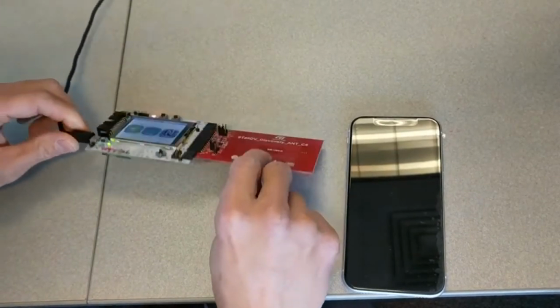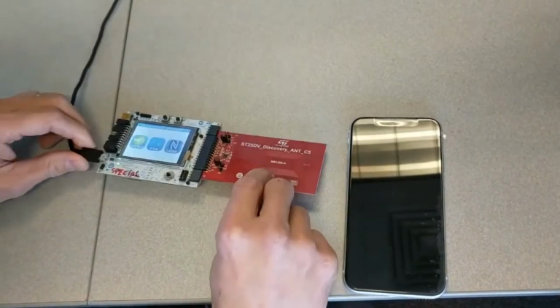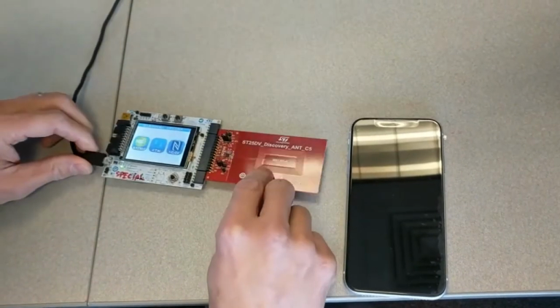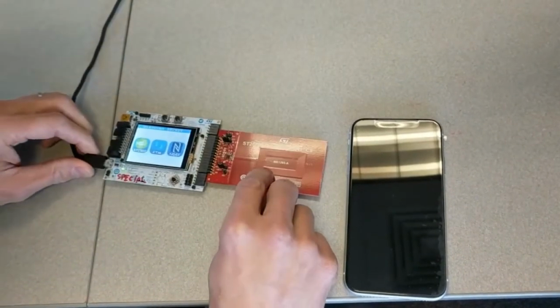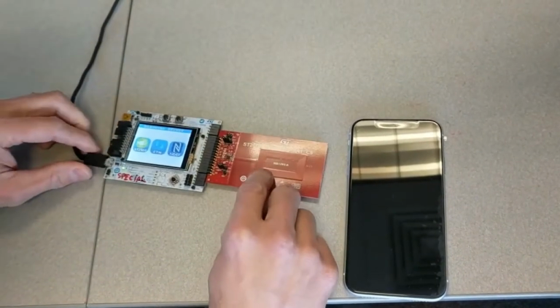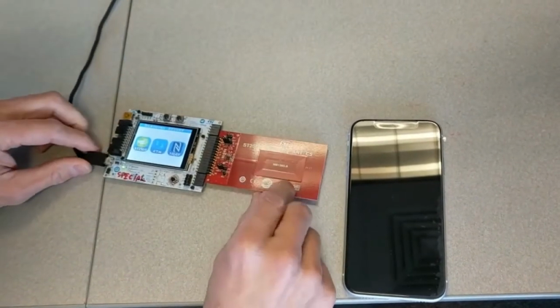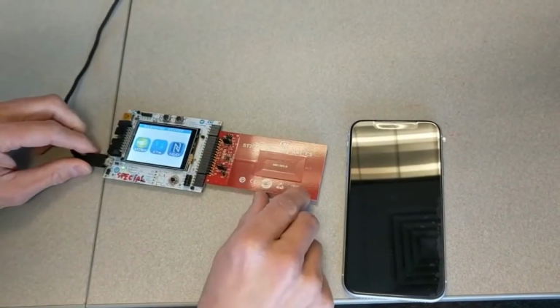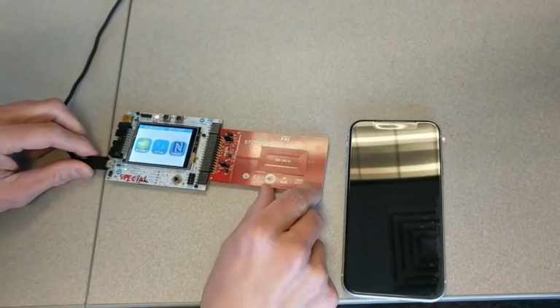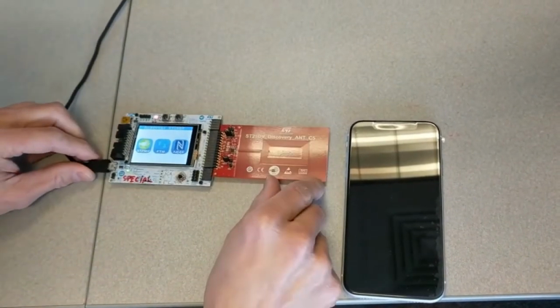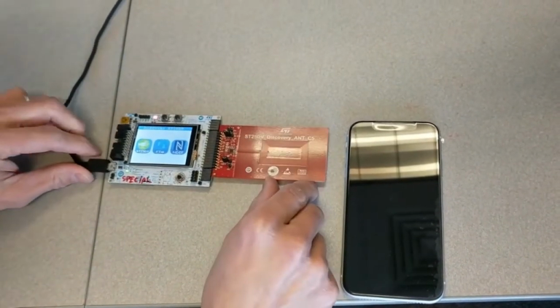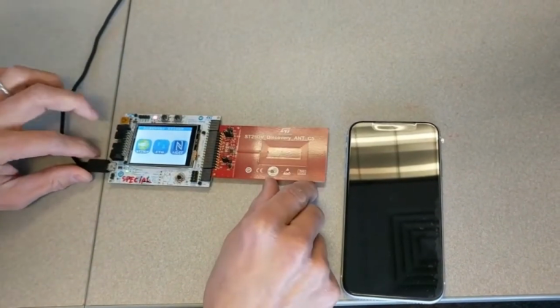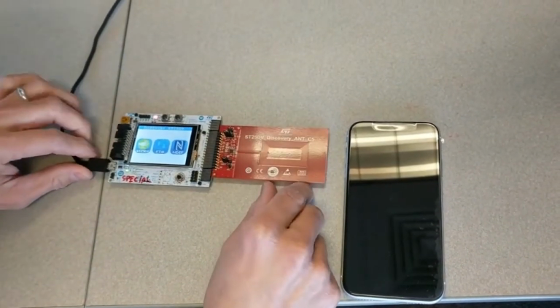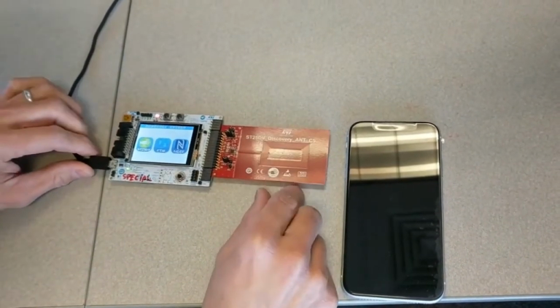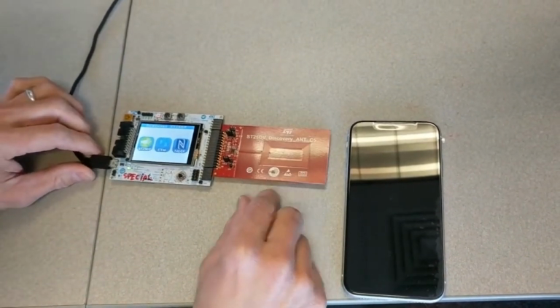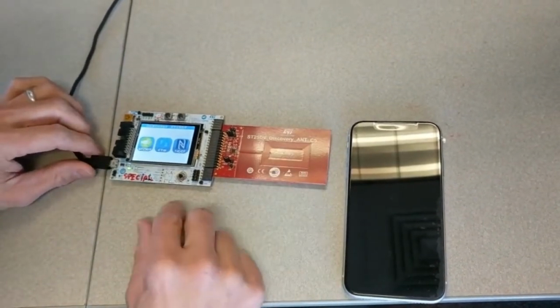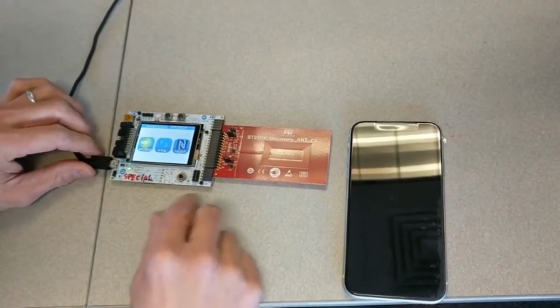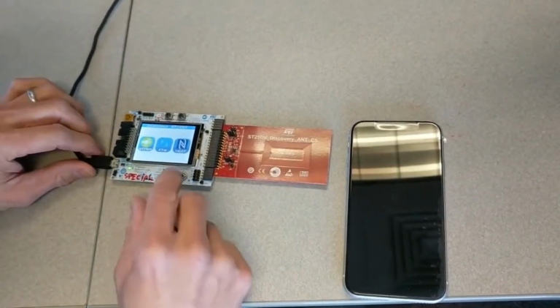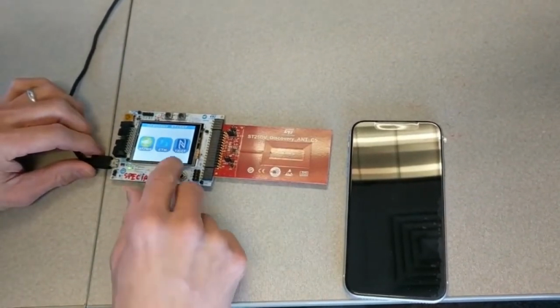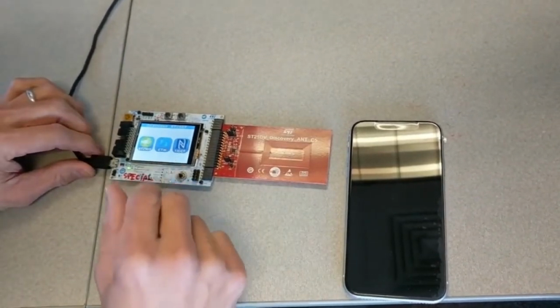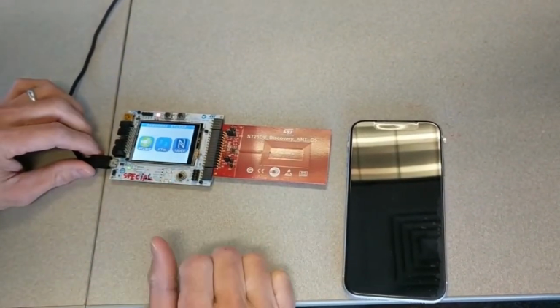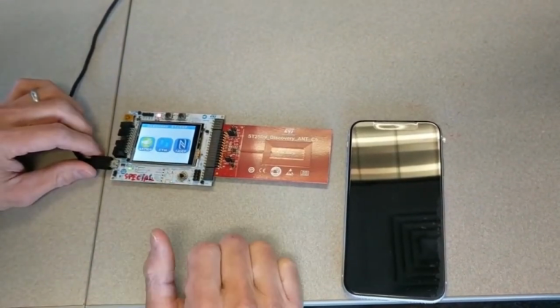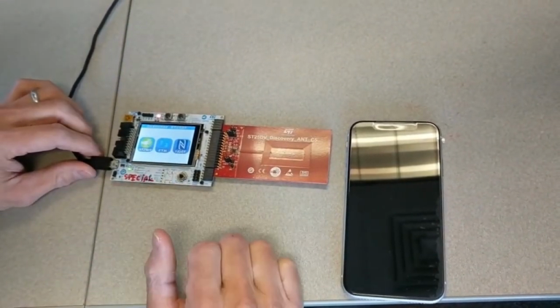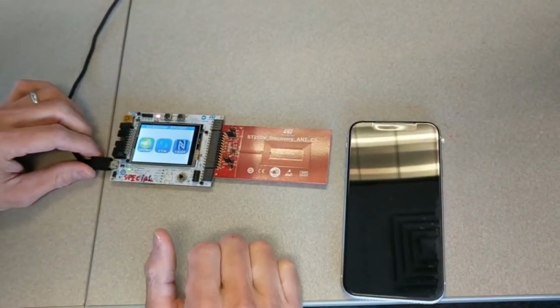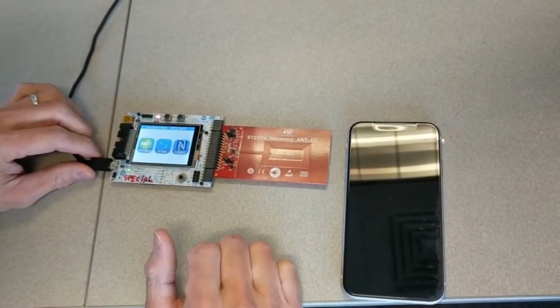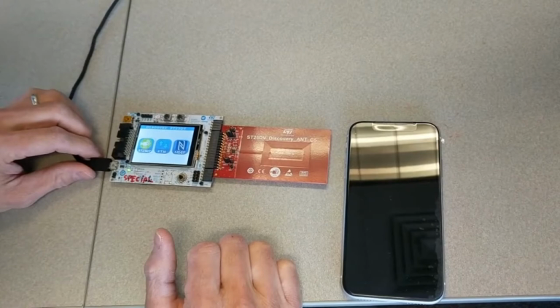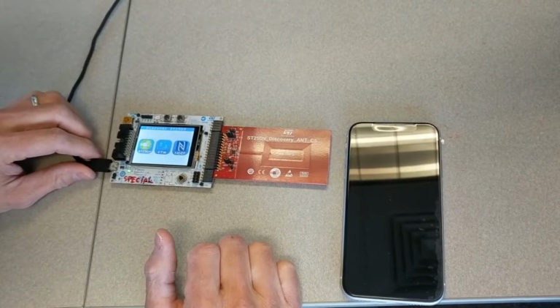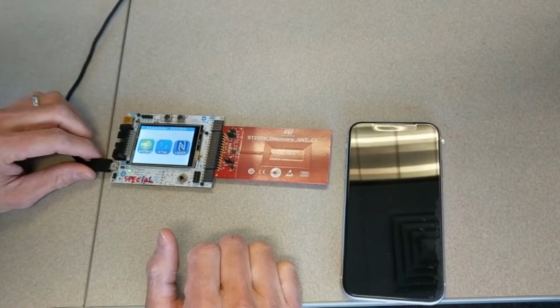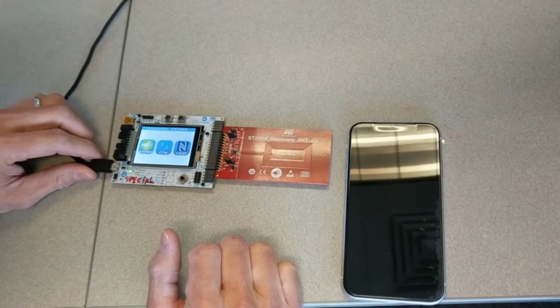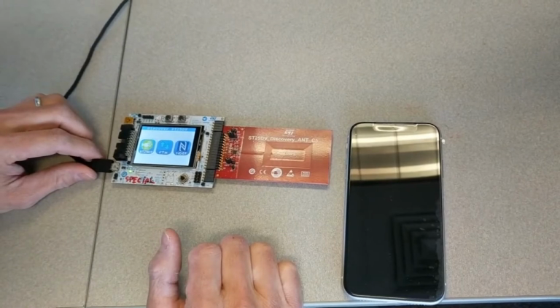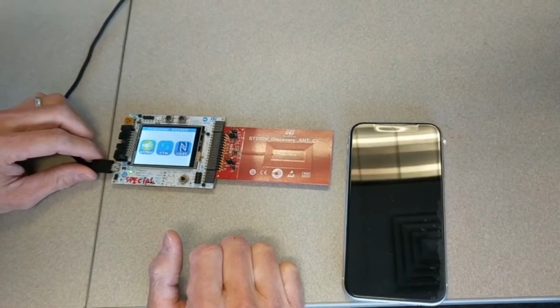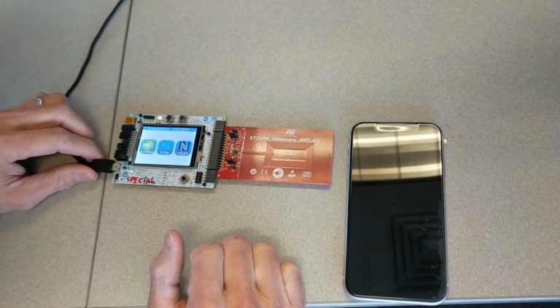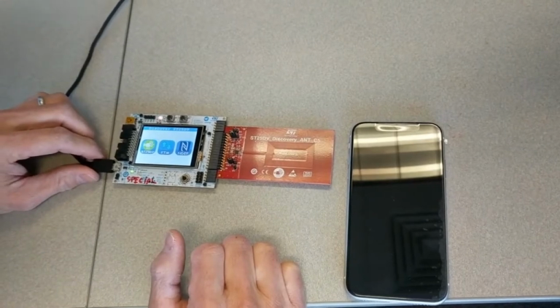You have to go out to Digikey and get the Wi-Fi module and solder them in yourself.